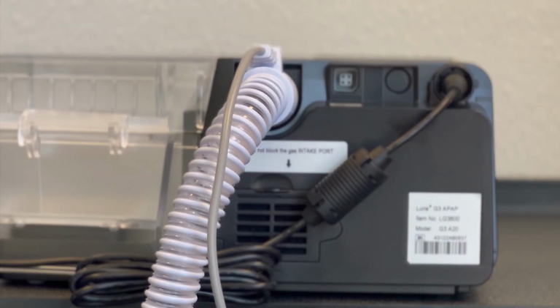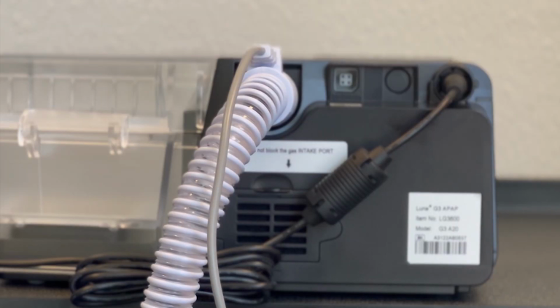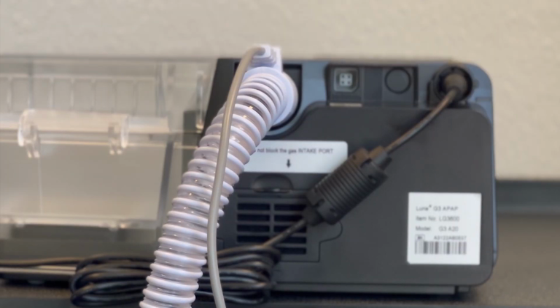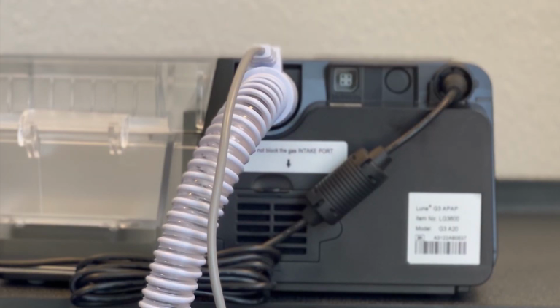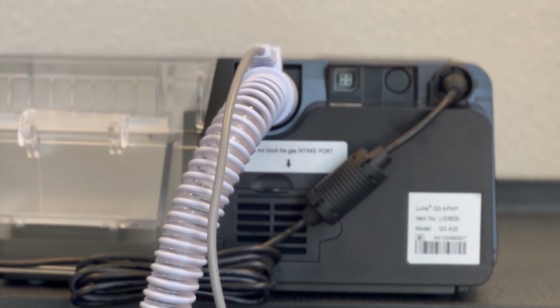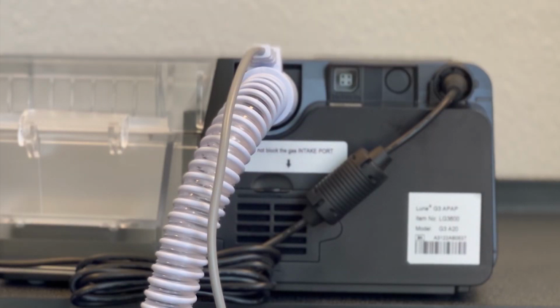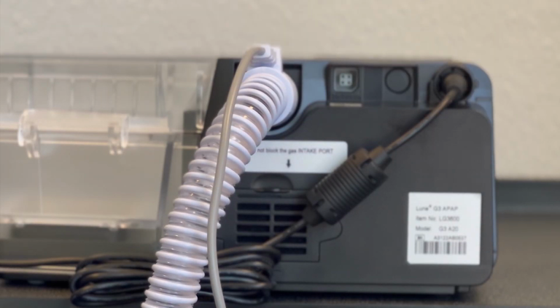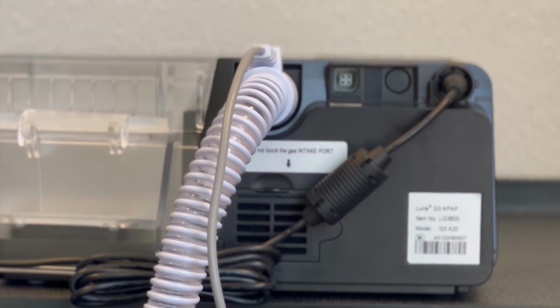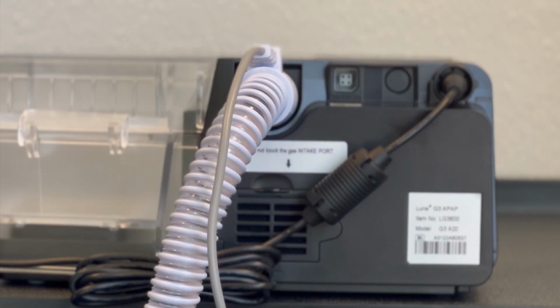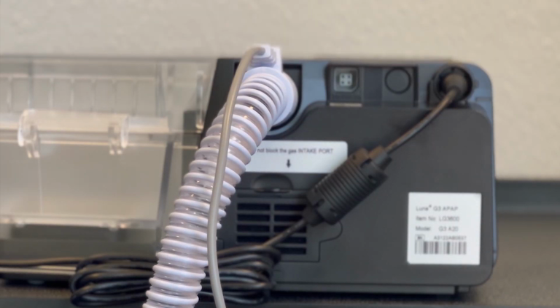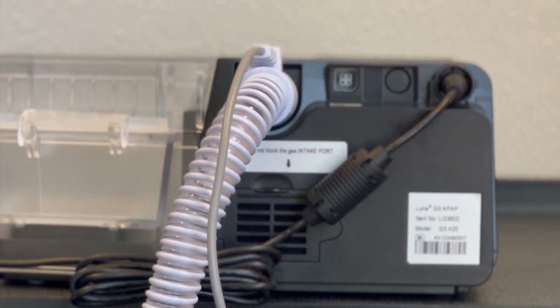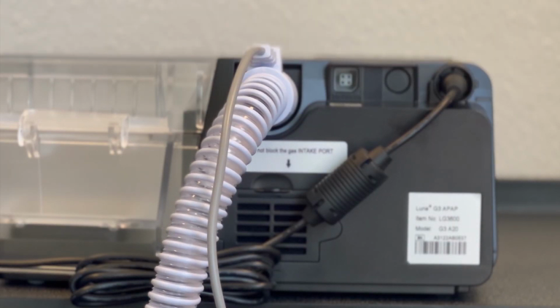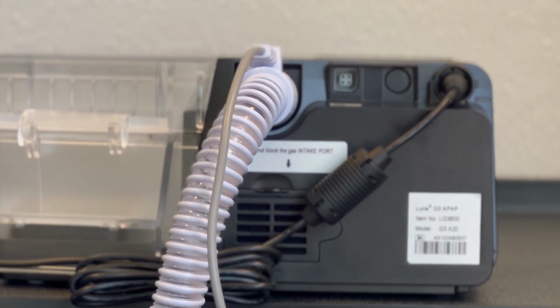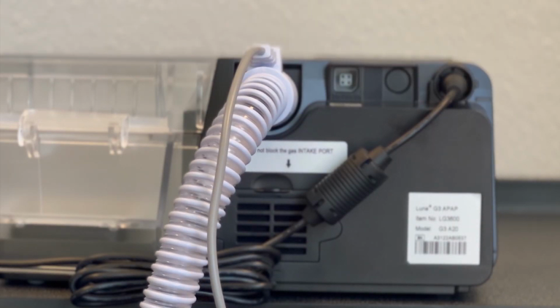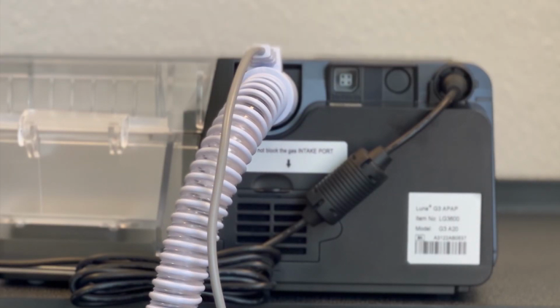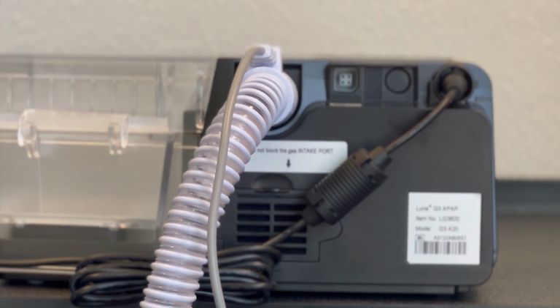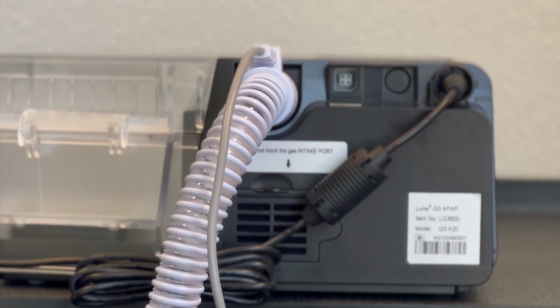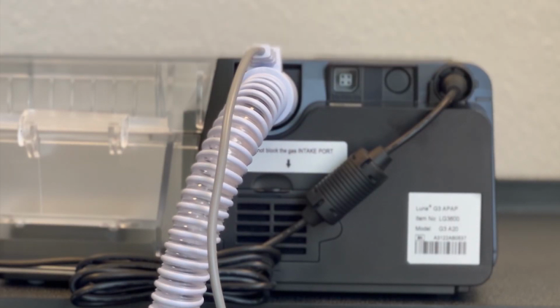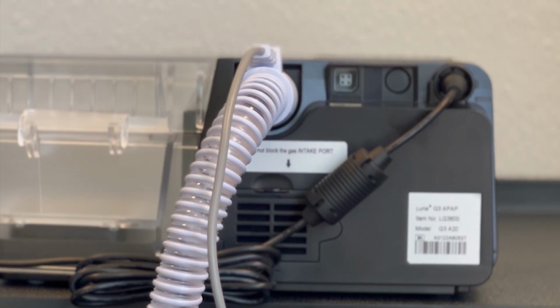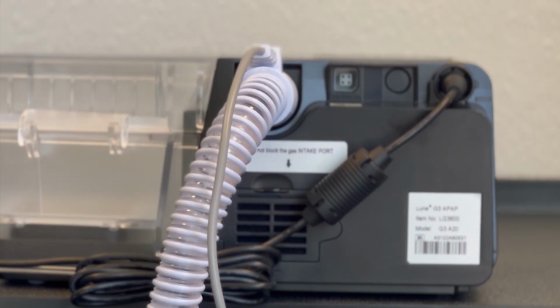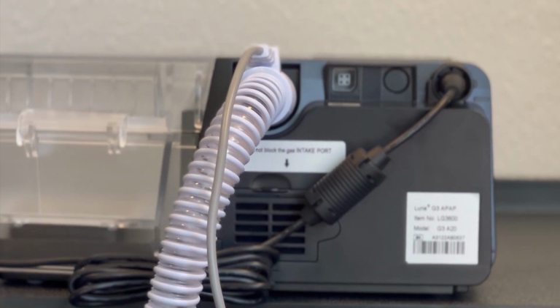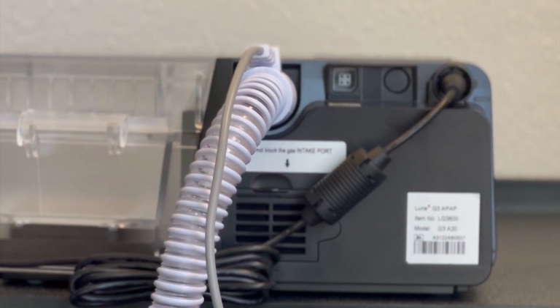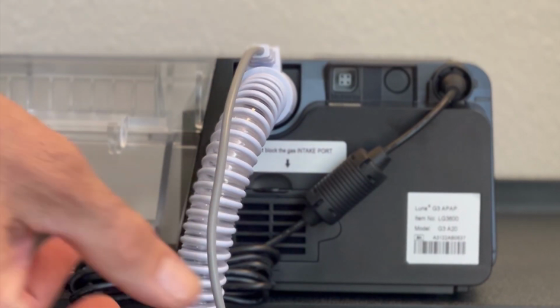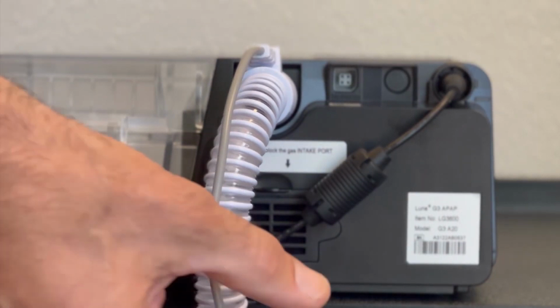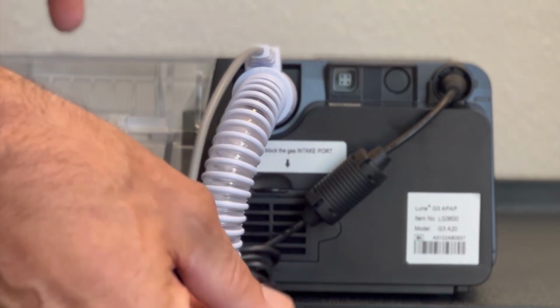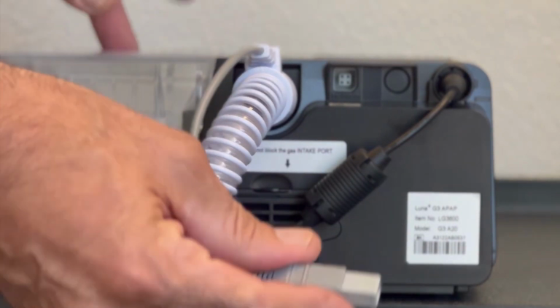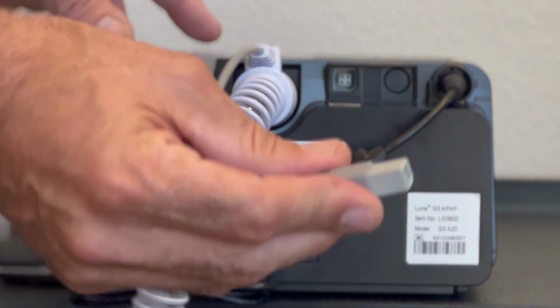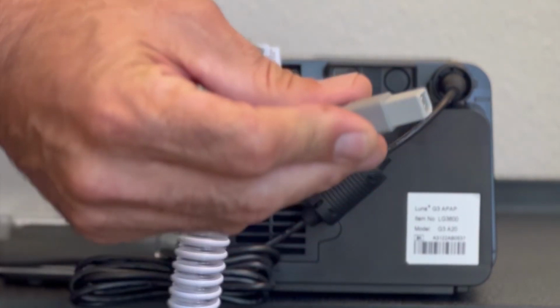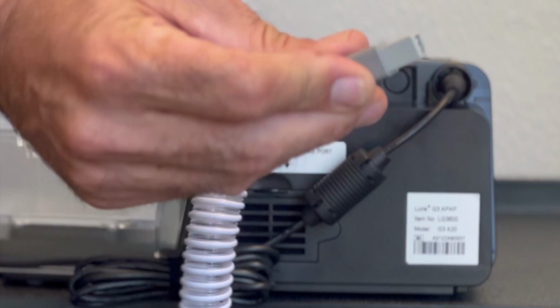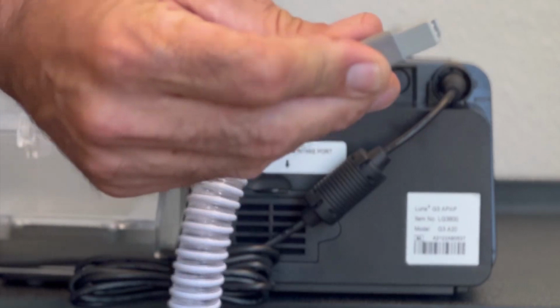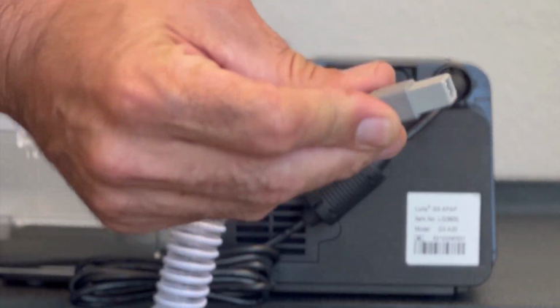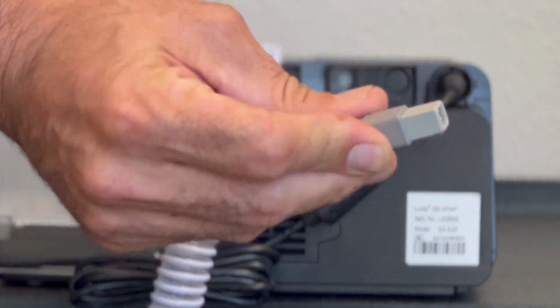If you have been prescribed heated tubing, you take this cord.